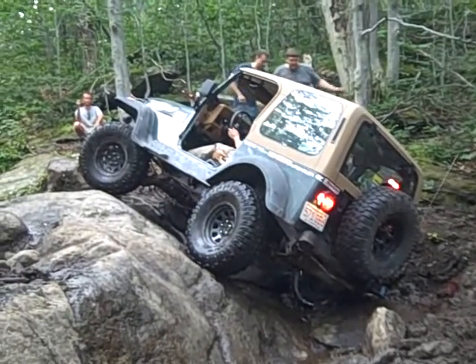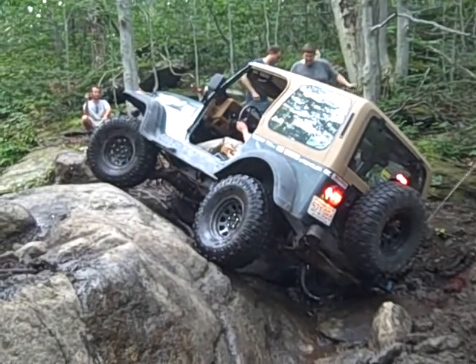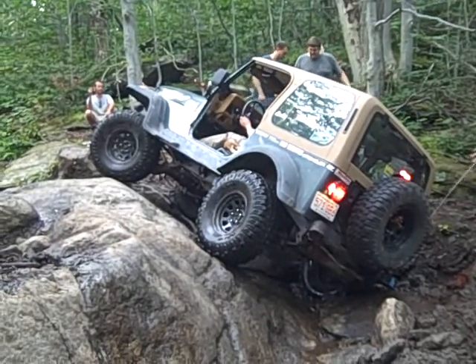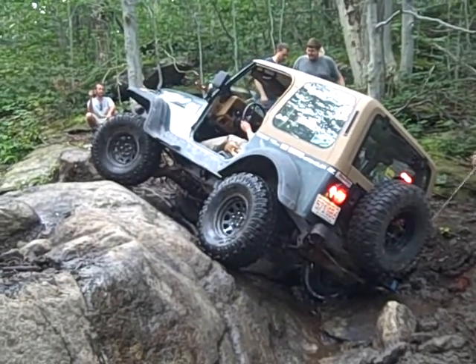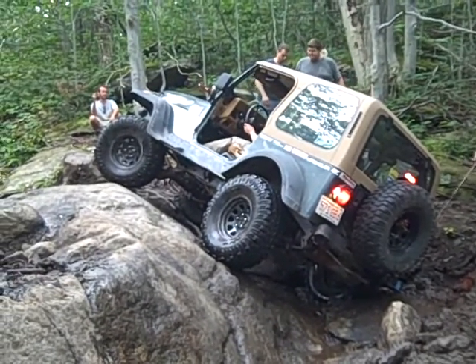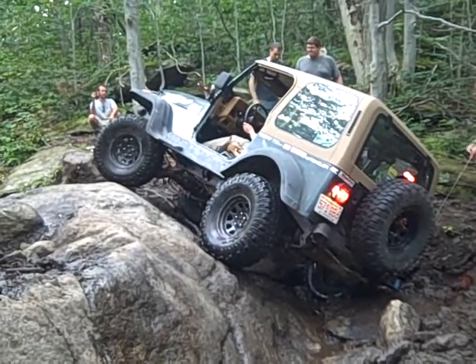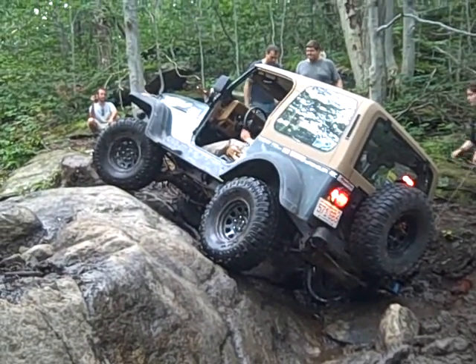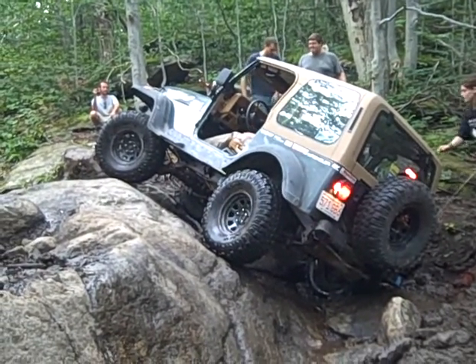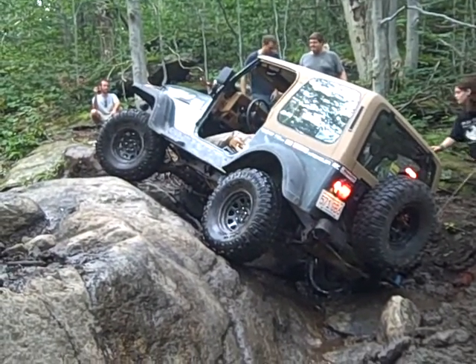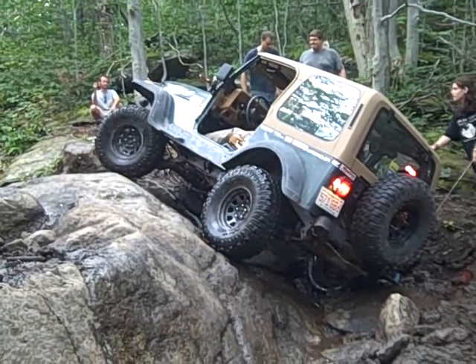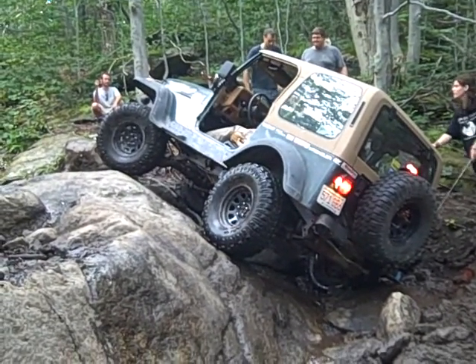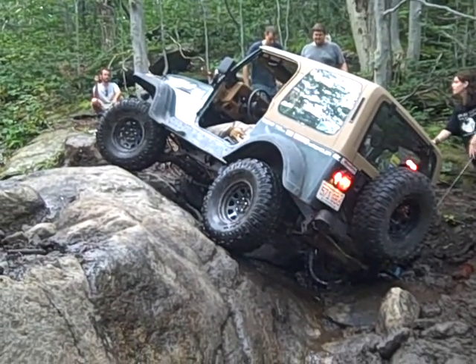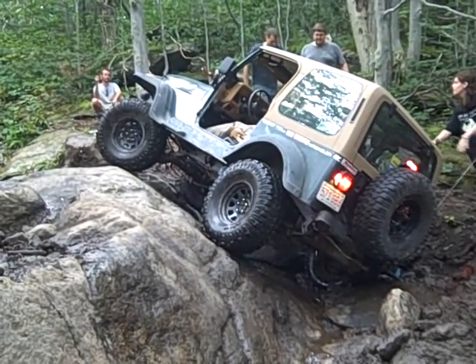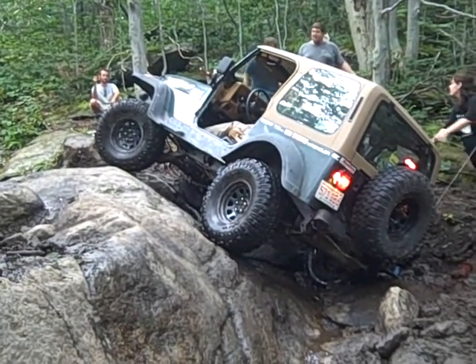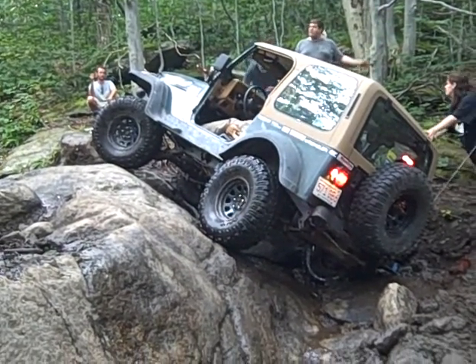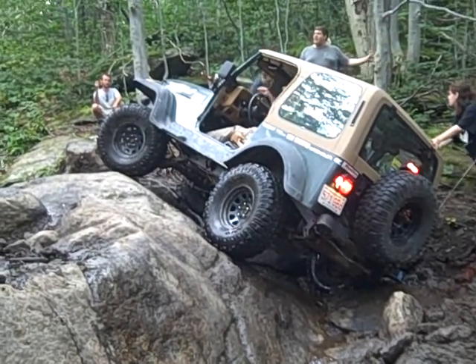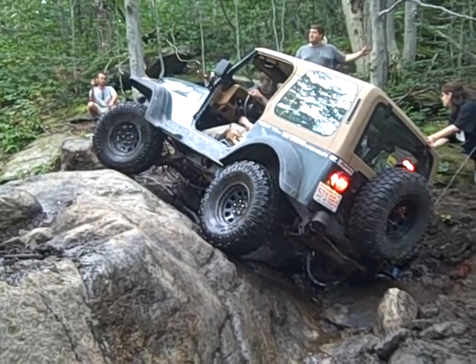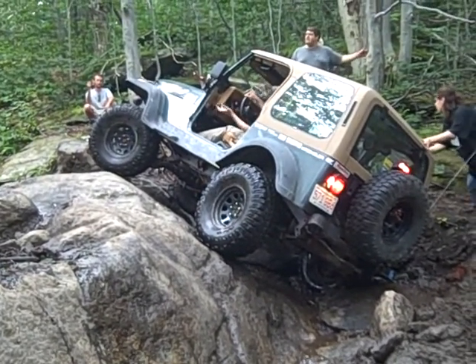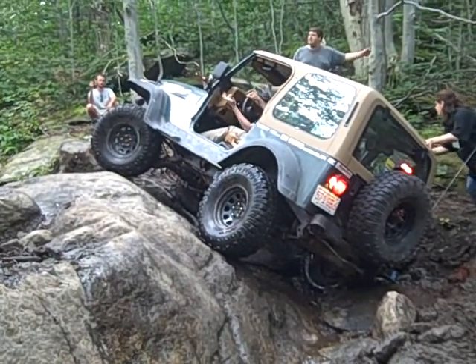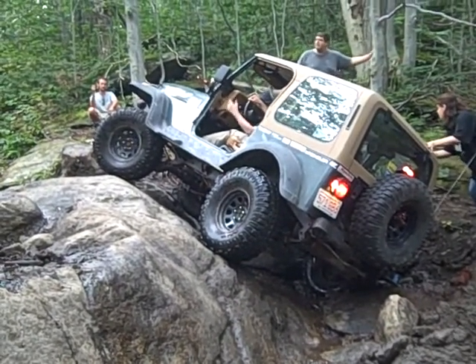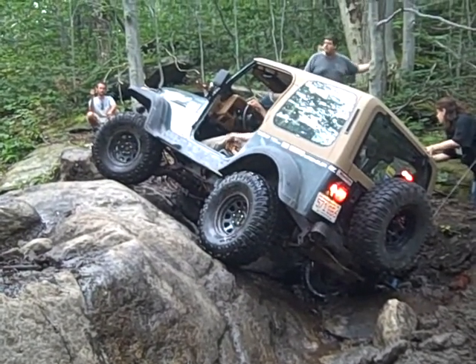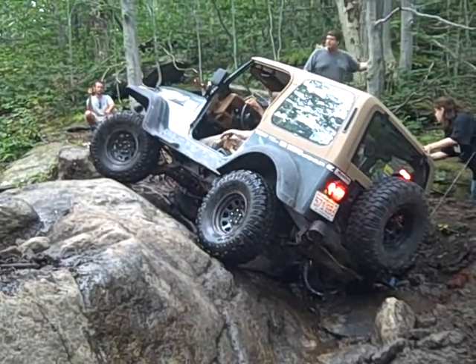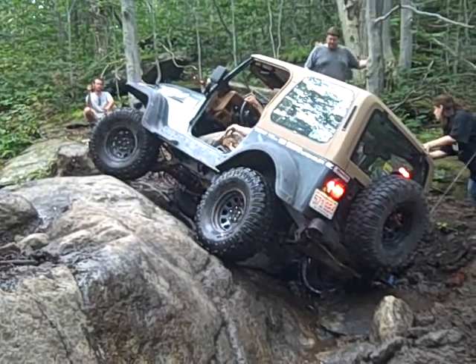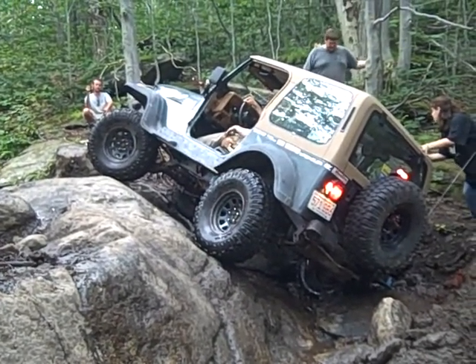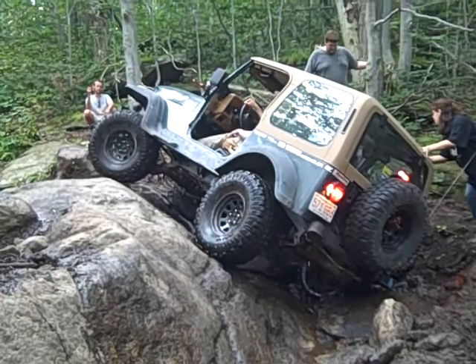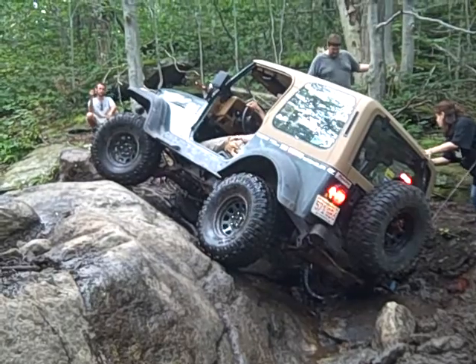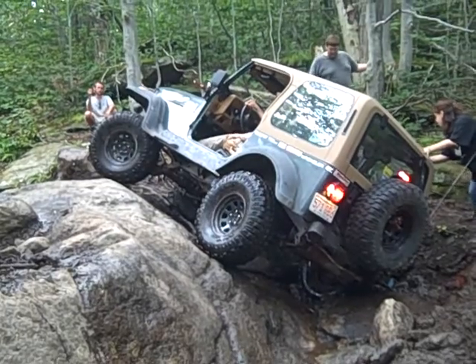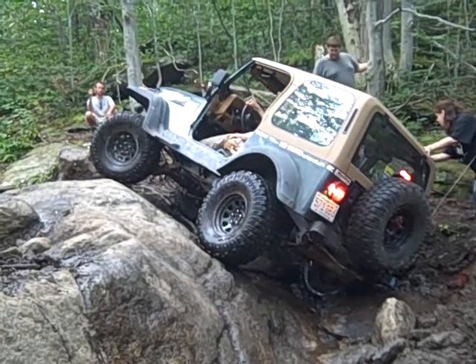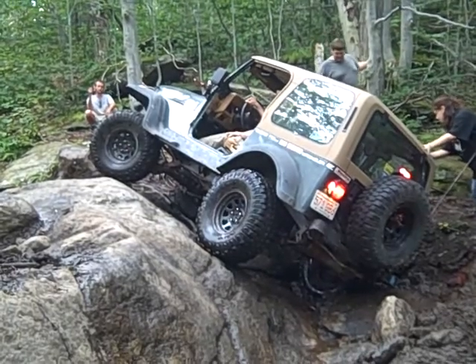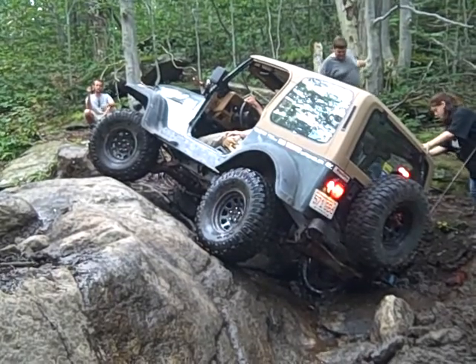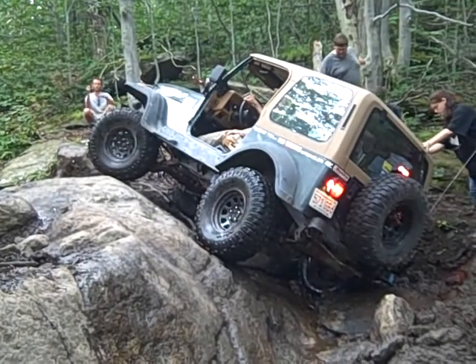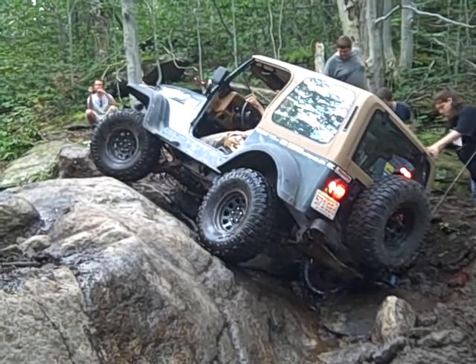You don't have a locker anywhere, right? Front. You have a front locker? Oh, this will be golden.